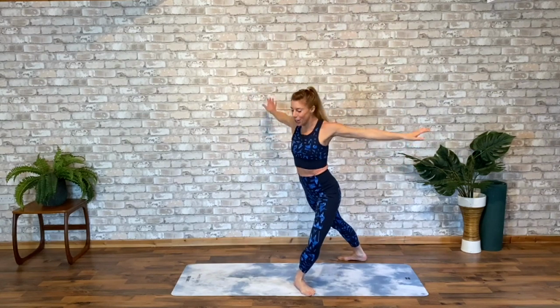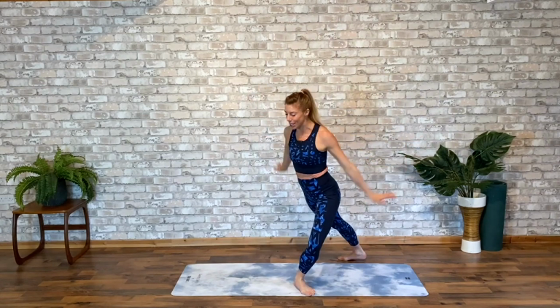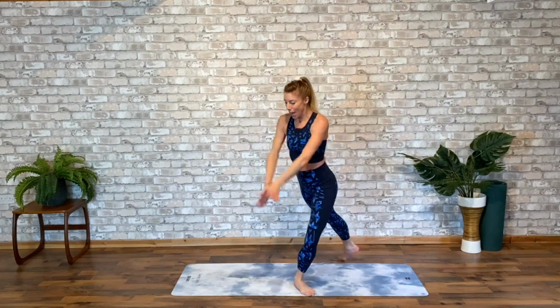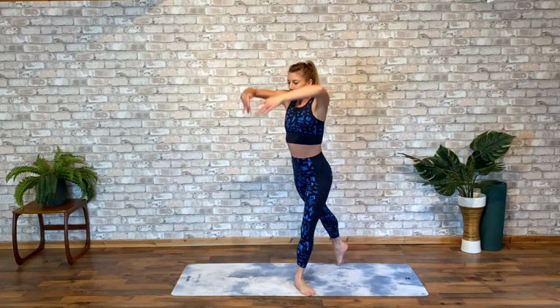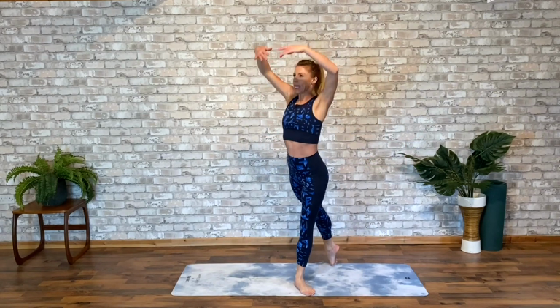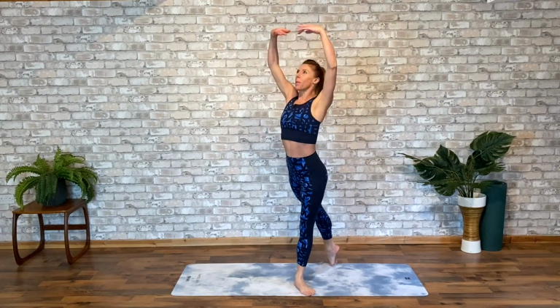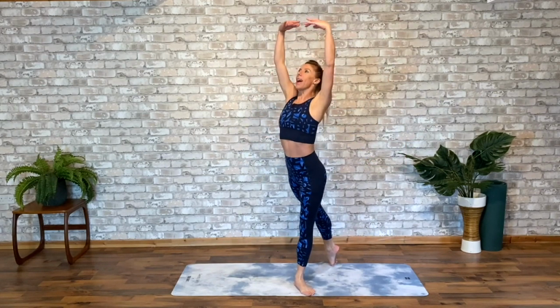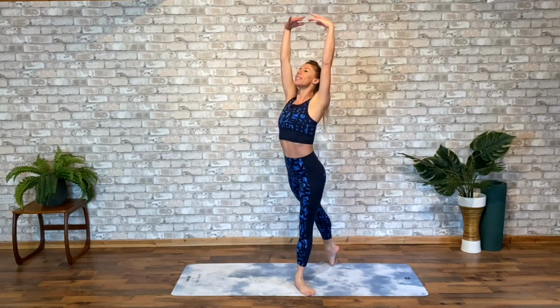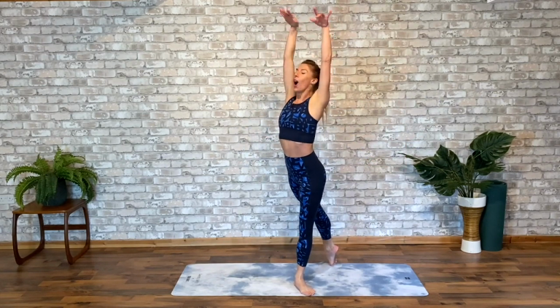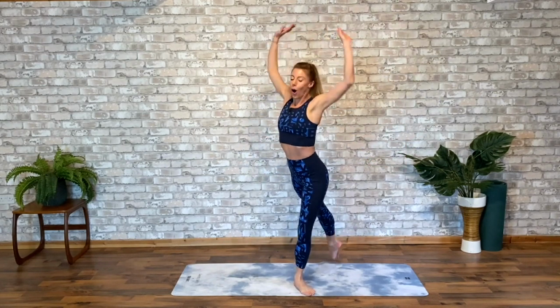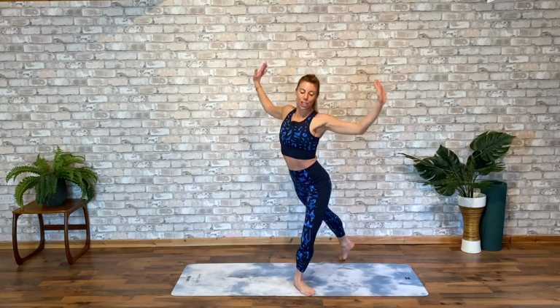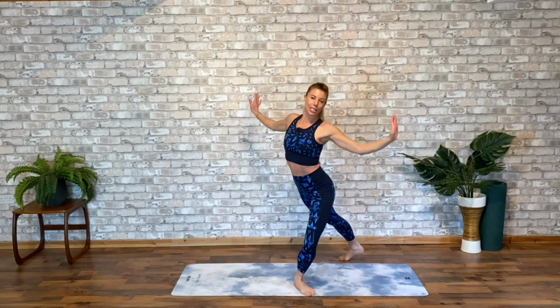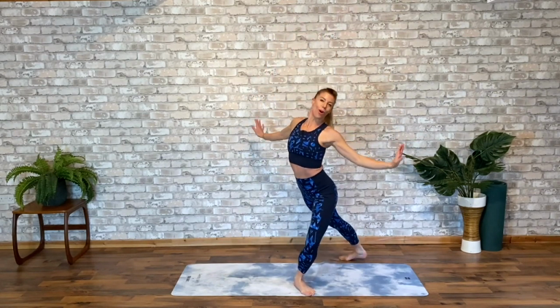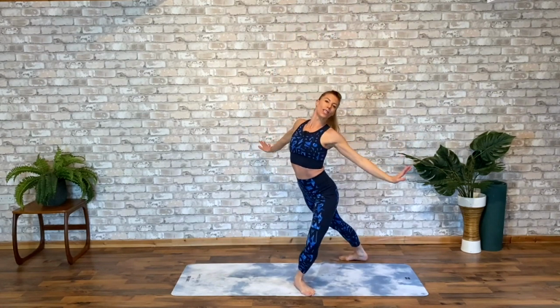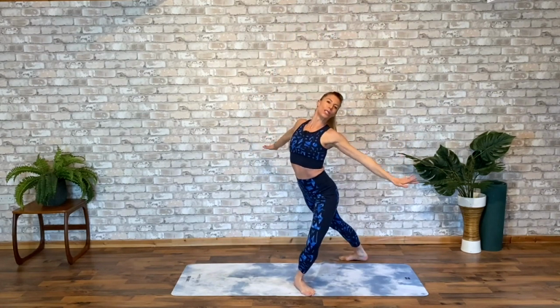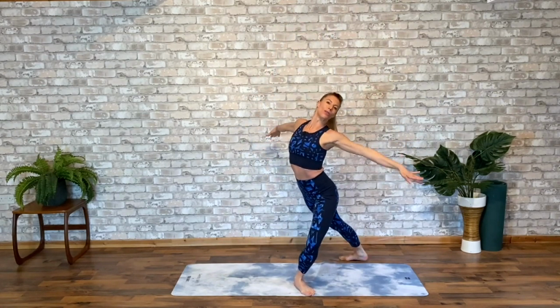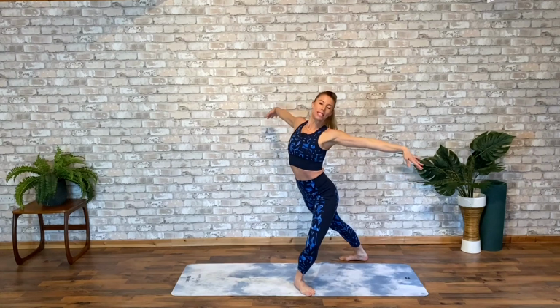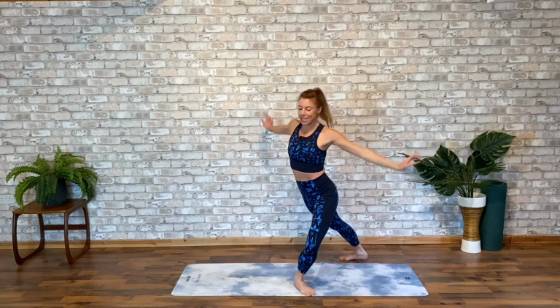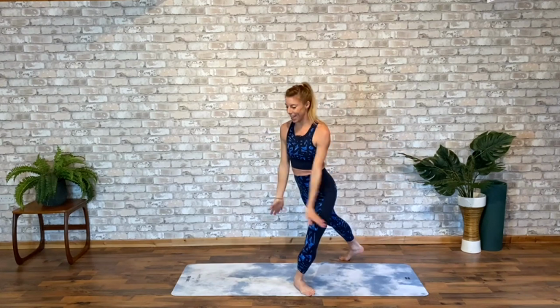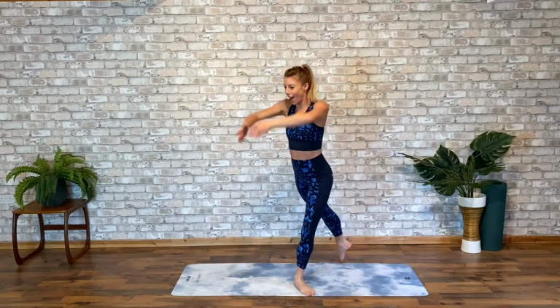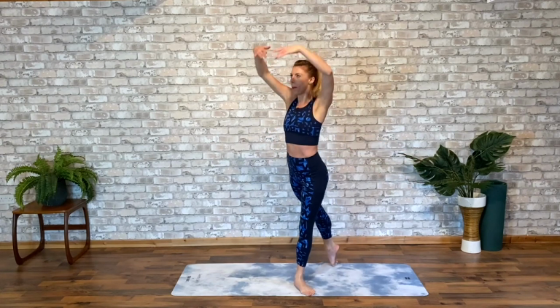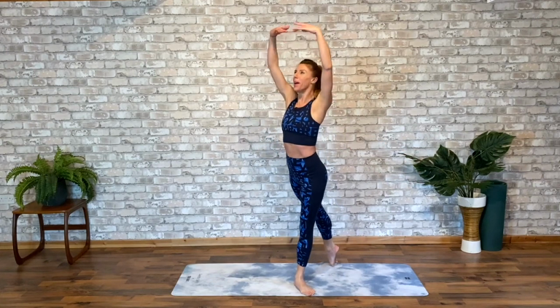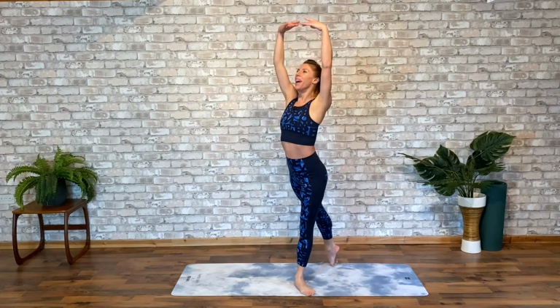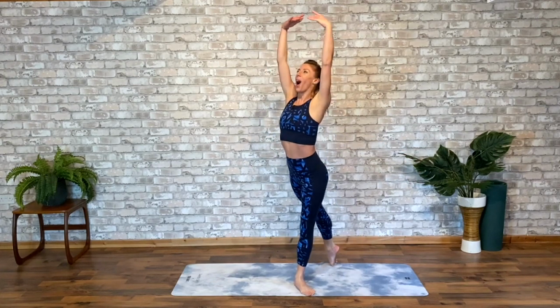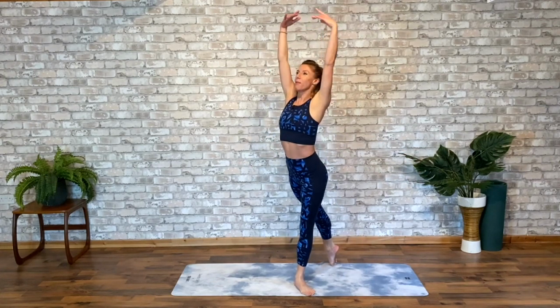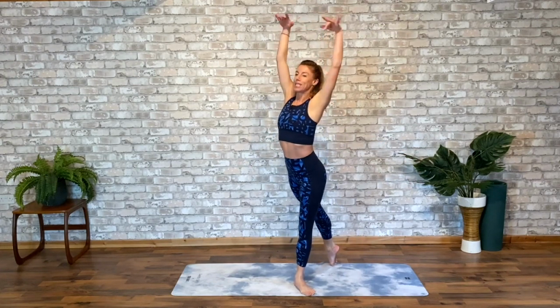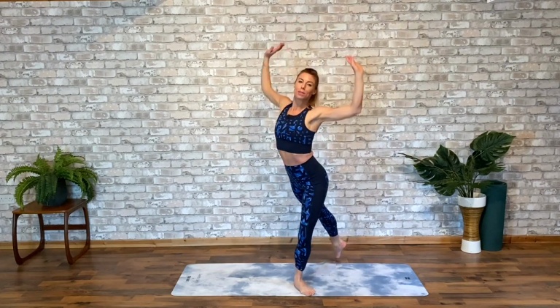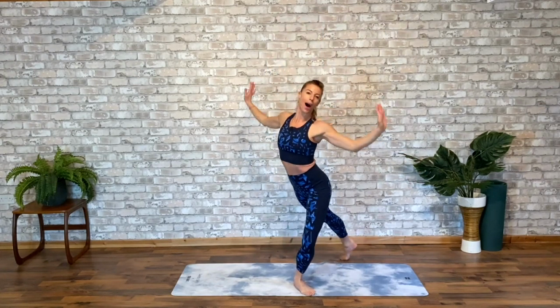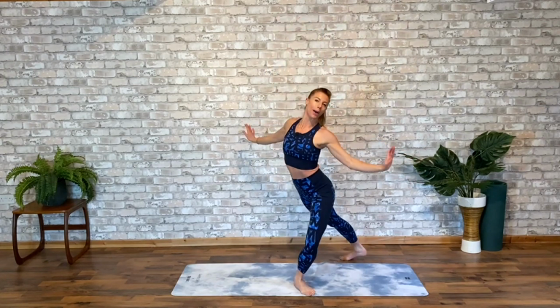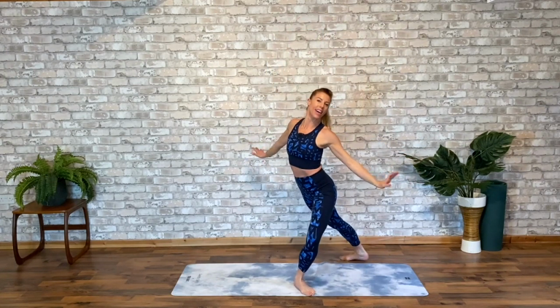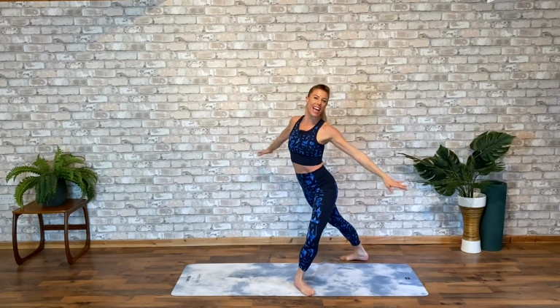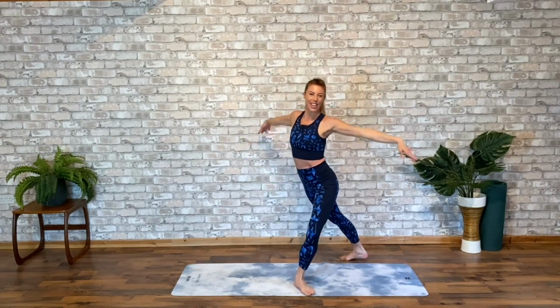Let's take the whole thing on the second side. Deep breaths, oxygenating right to those extremities. Are we ready to go up to time? Let's go.